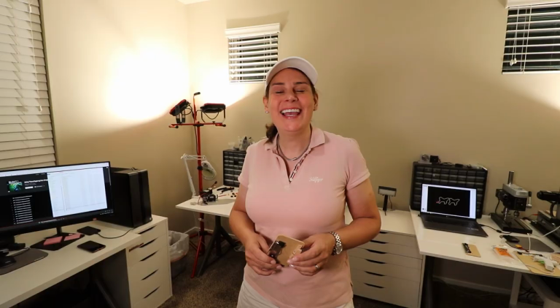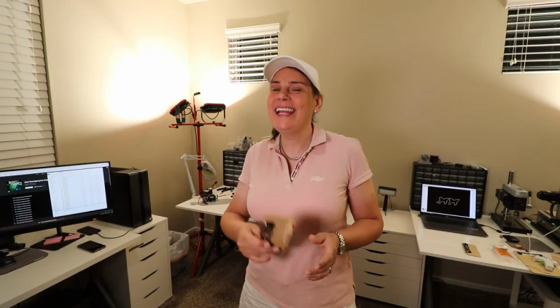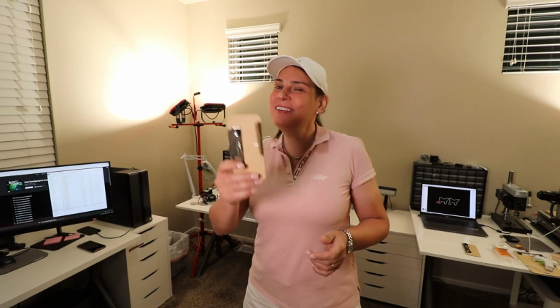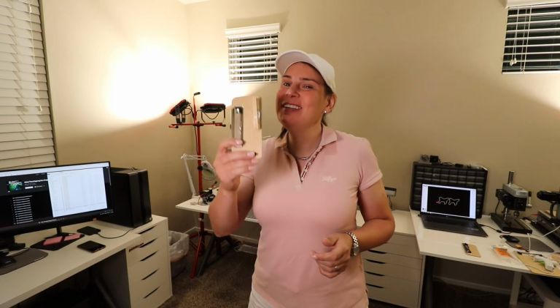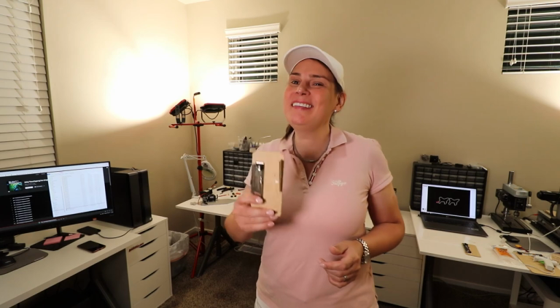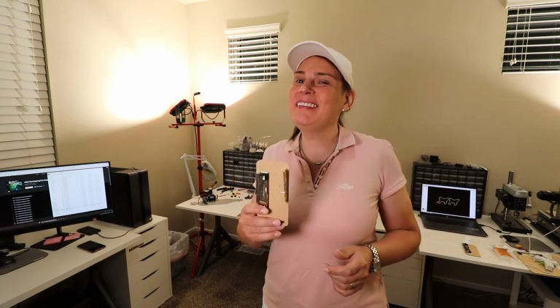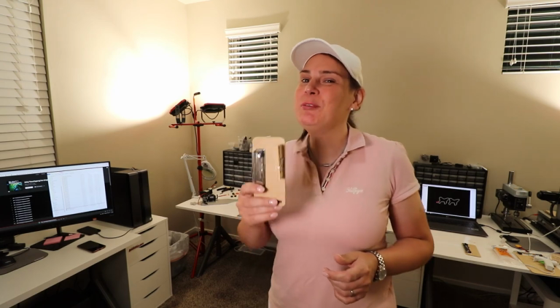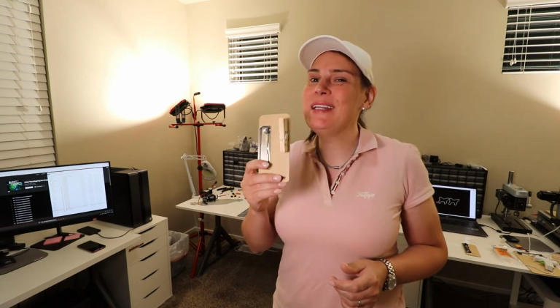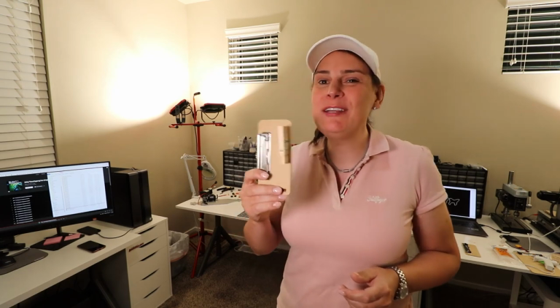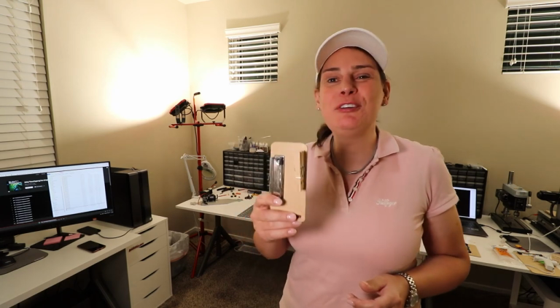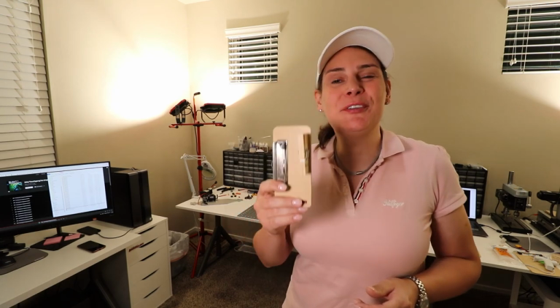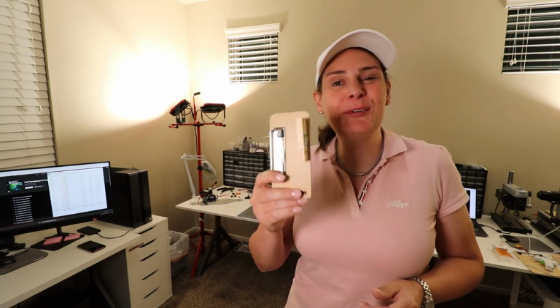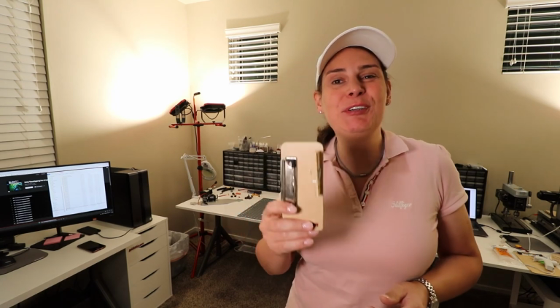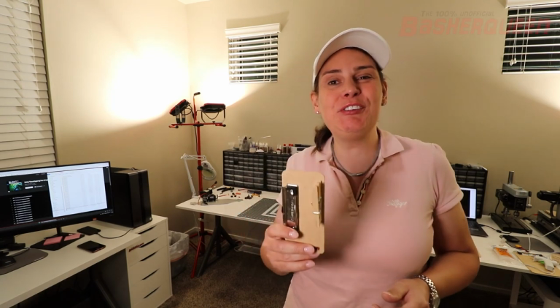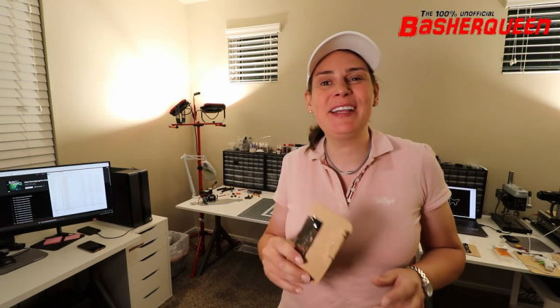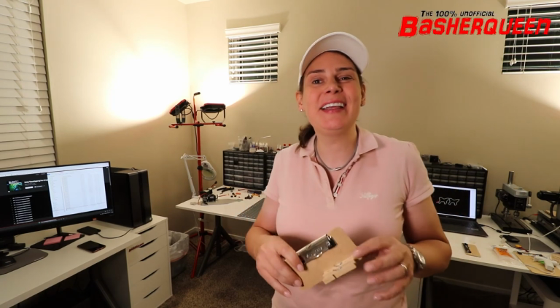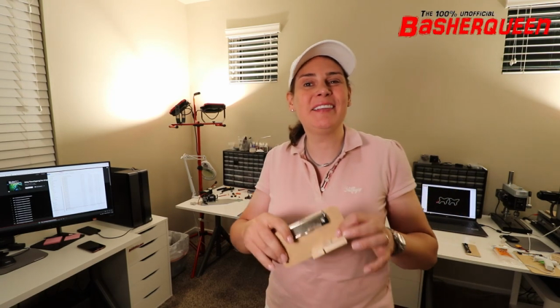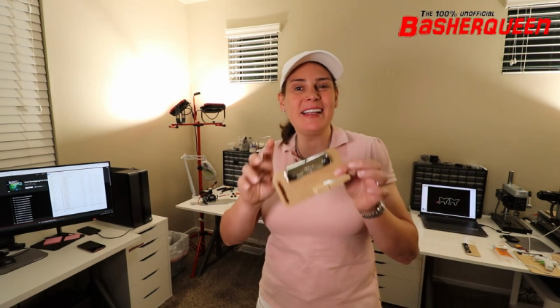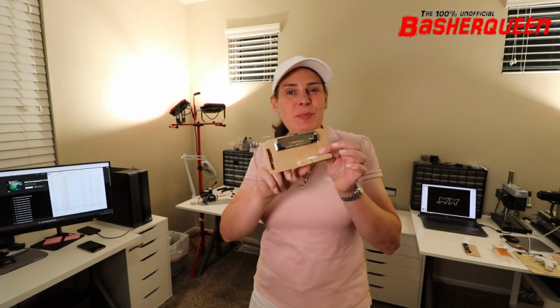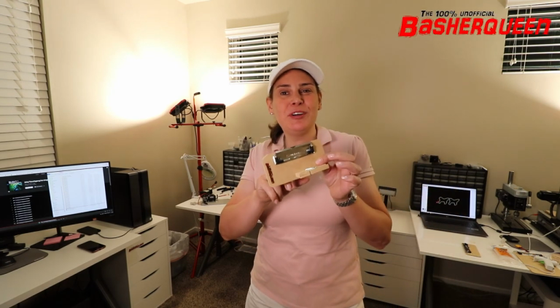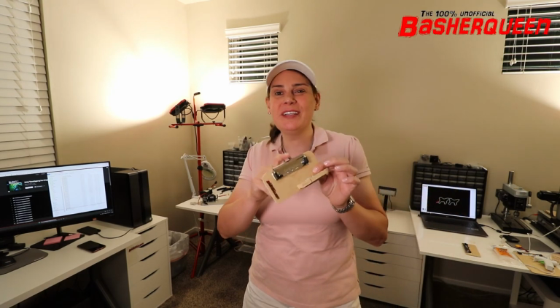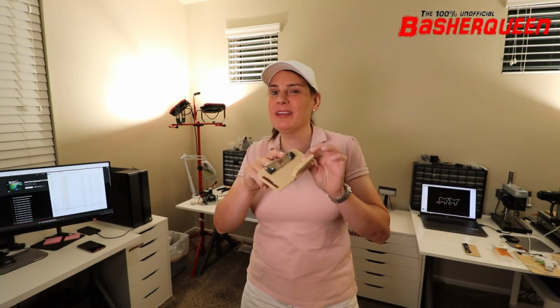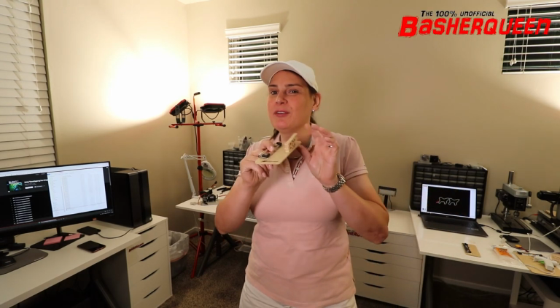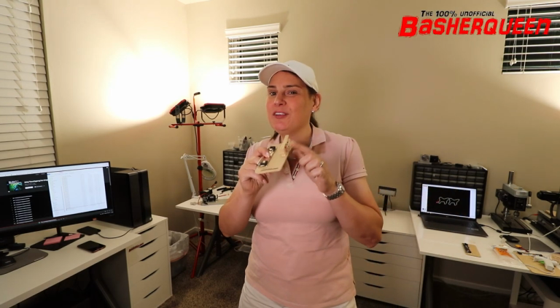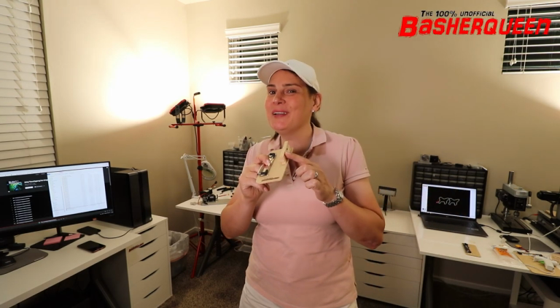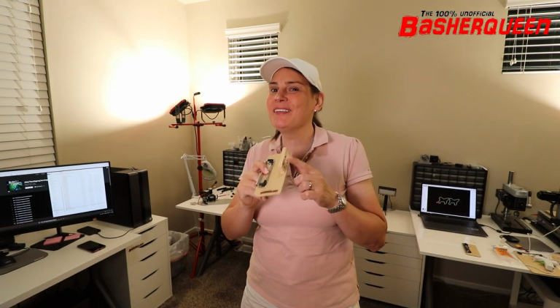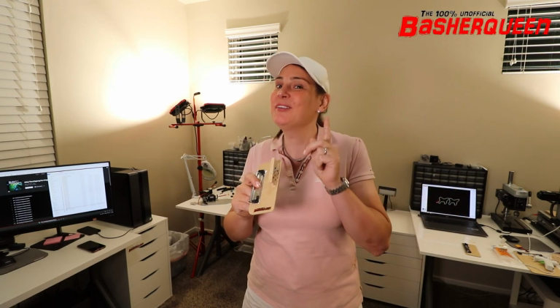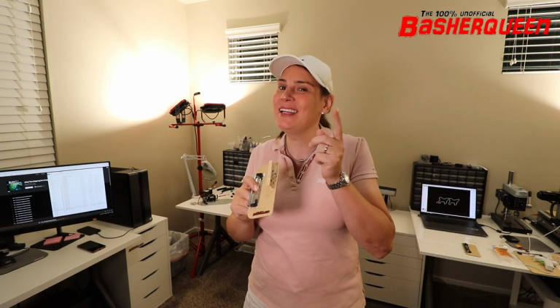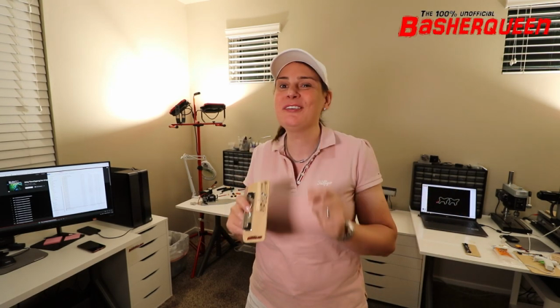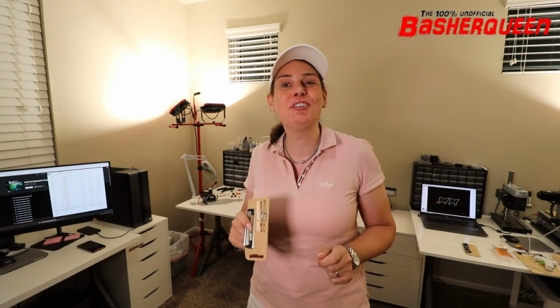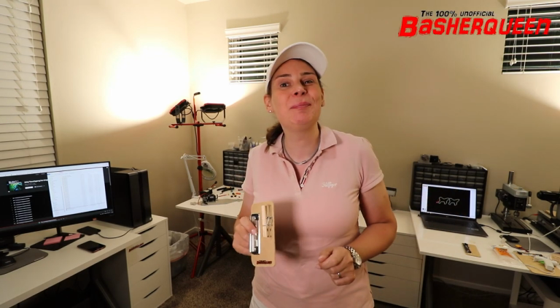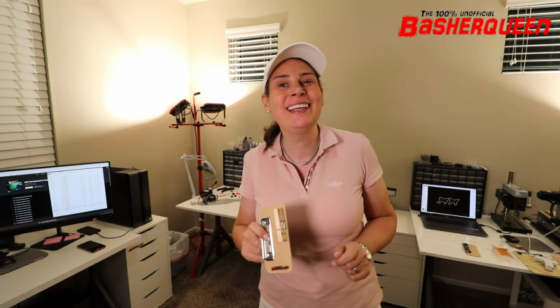The only thing that we need for a soldering jig is a clipboard and some cloth pins, so let's go shopping.